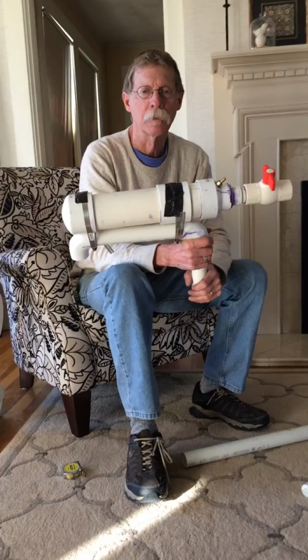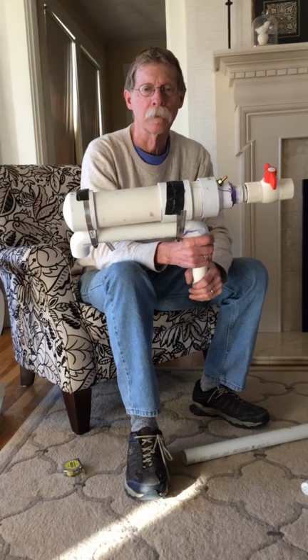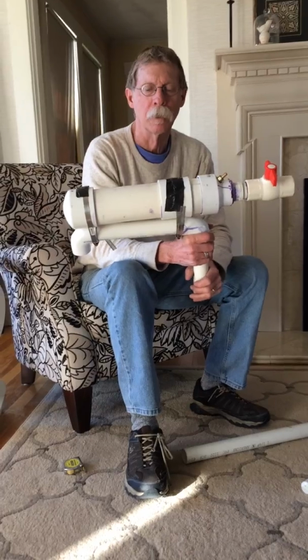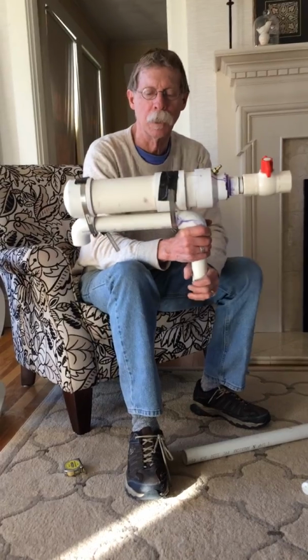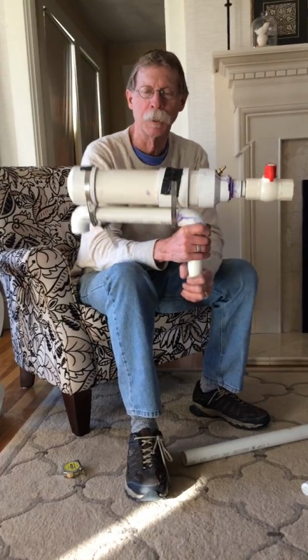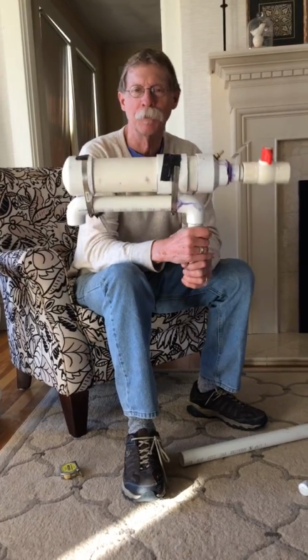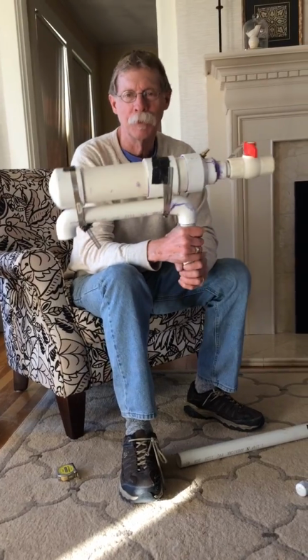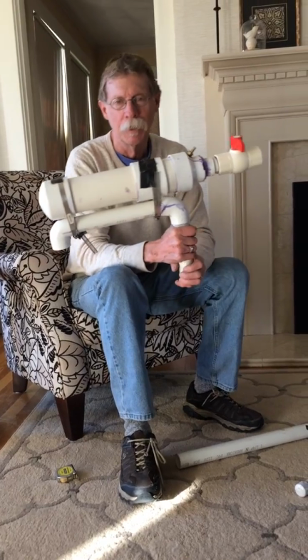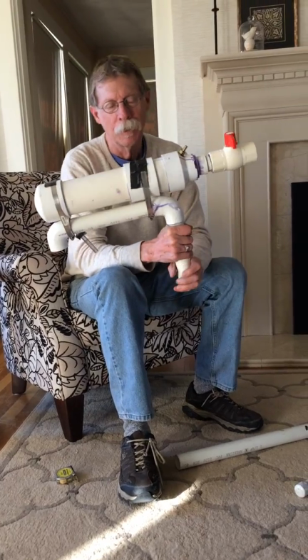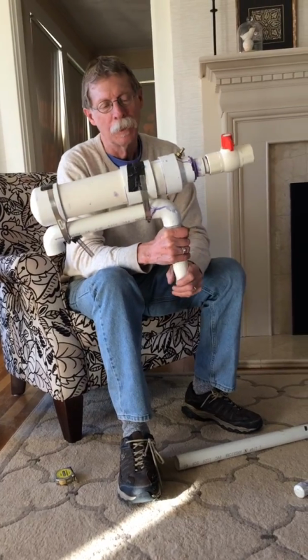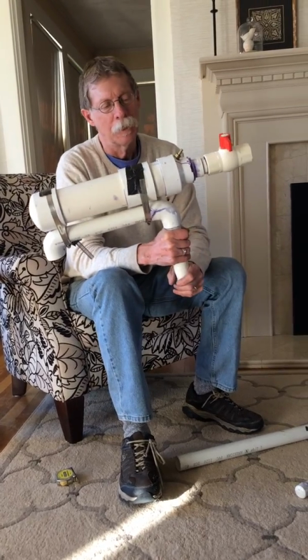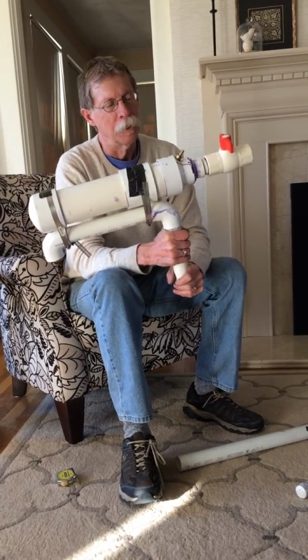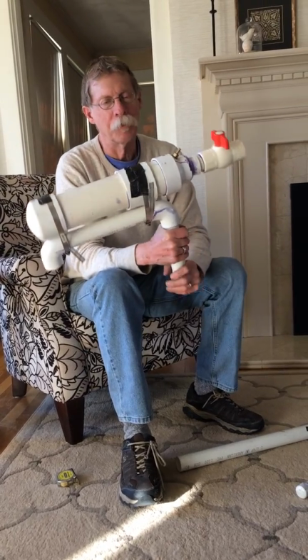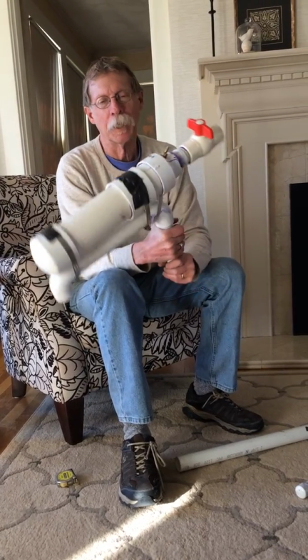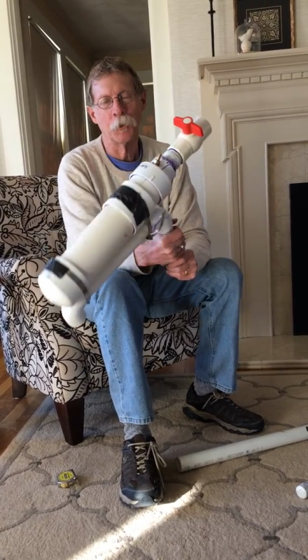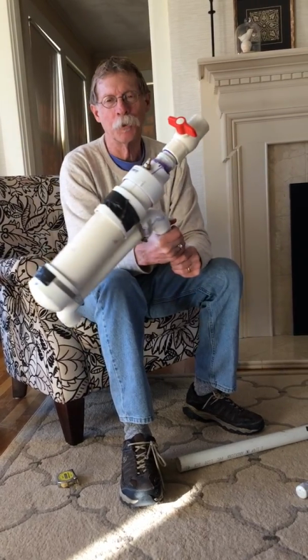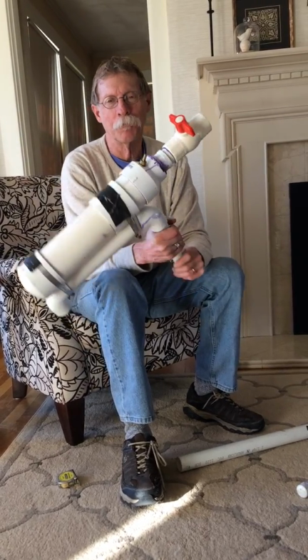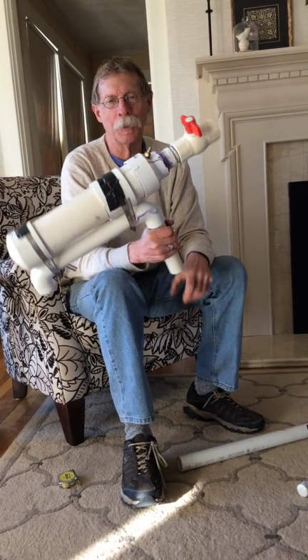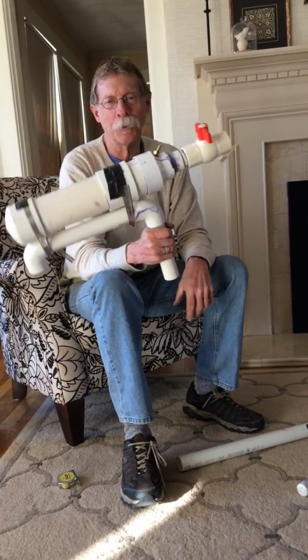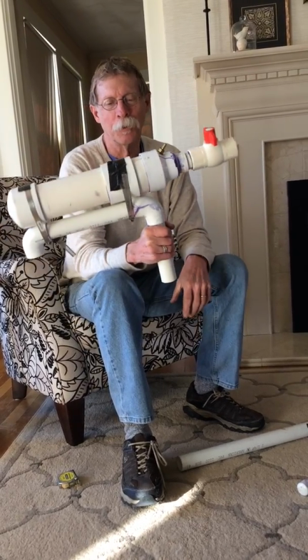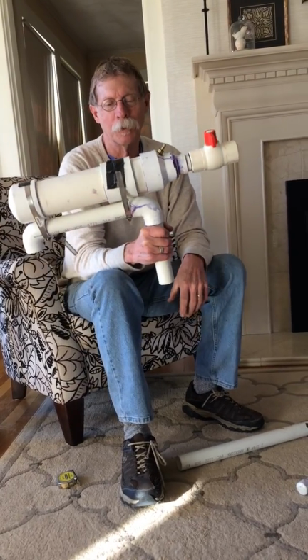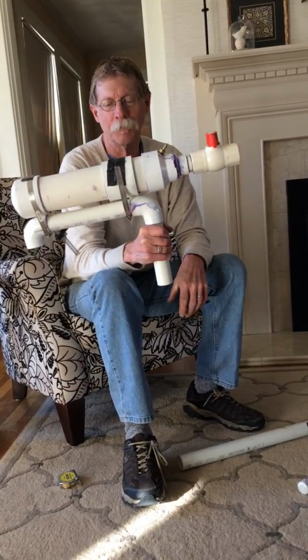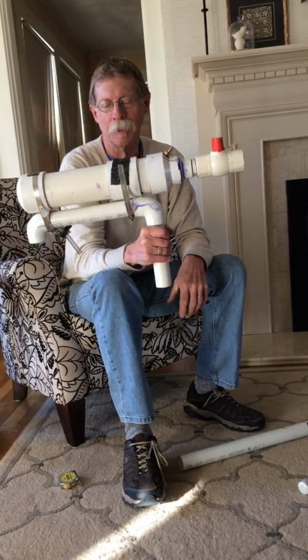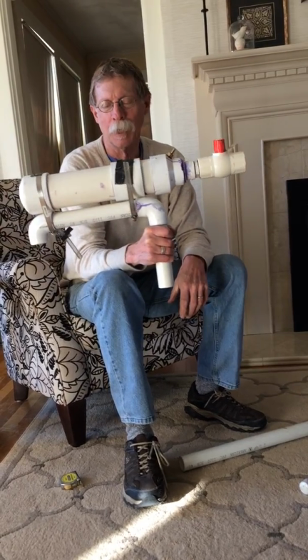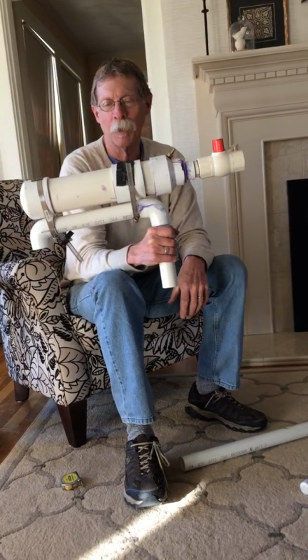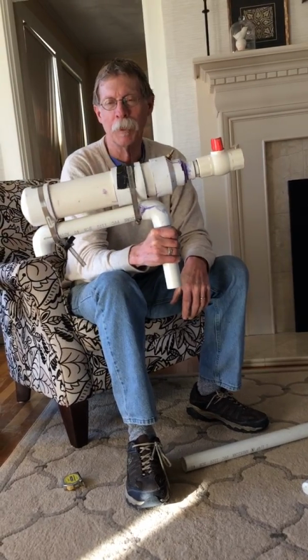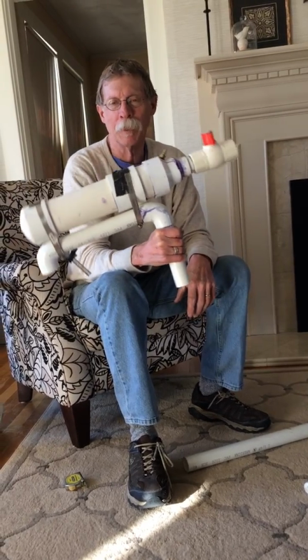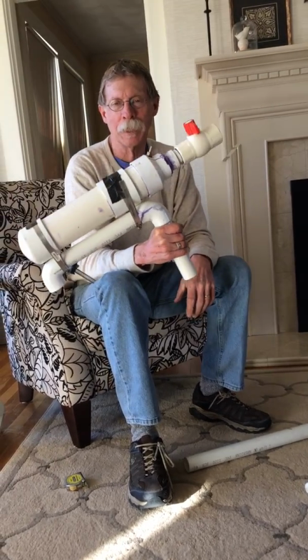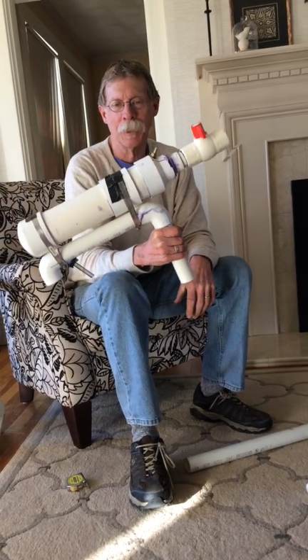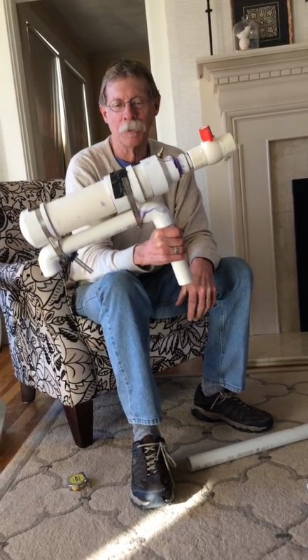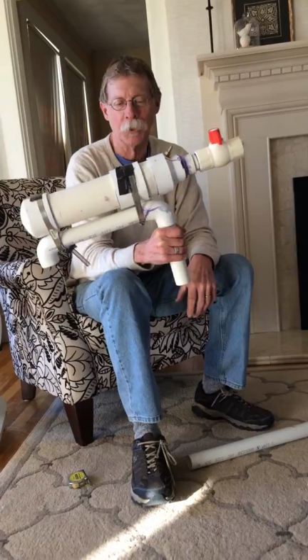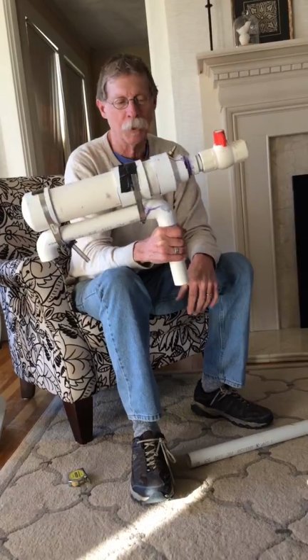Hi Larry, I figured I'd show you a video of how I made my antenna launcher.